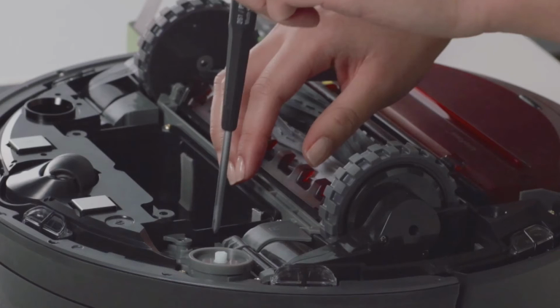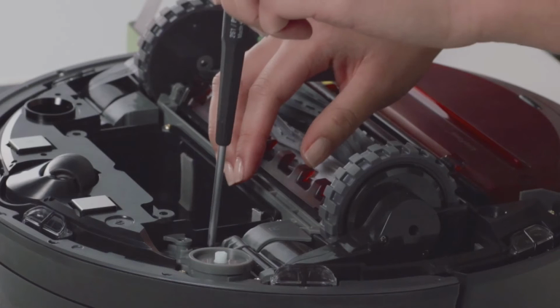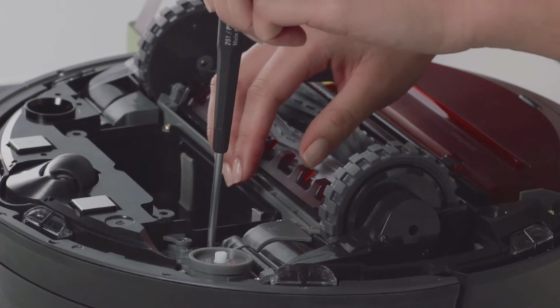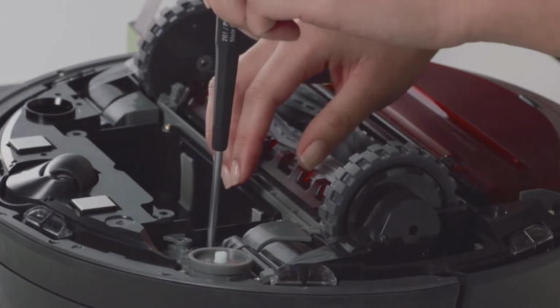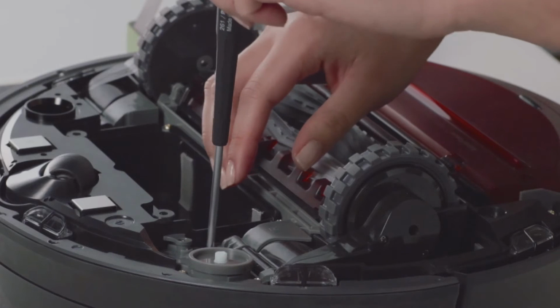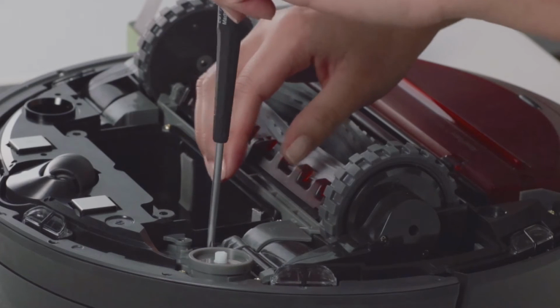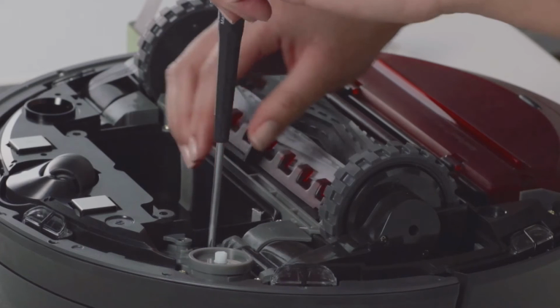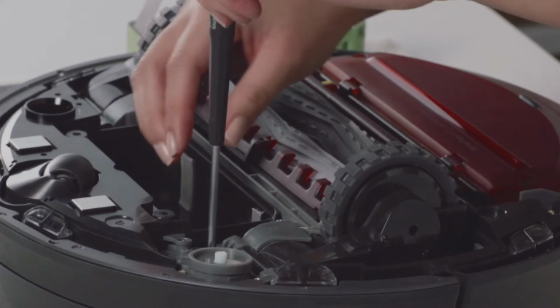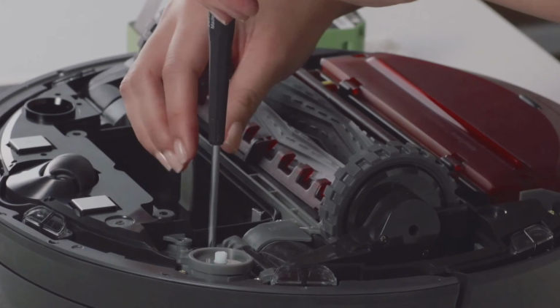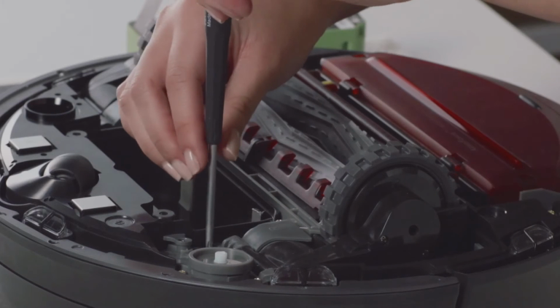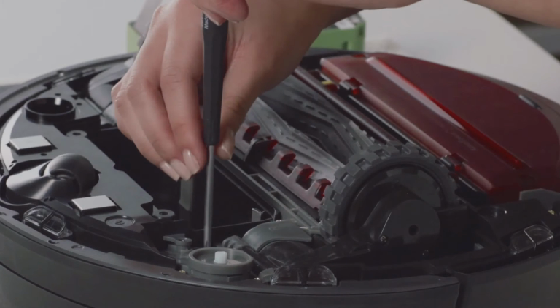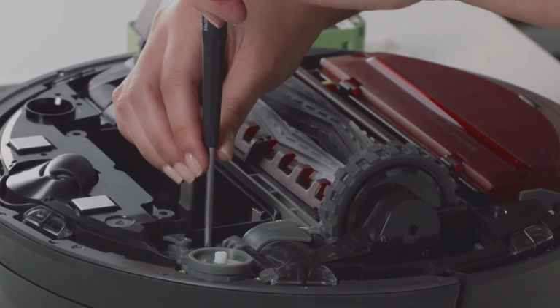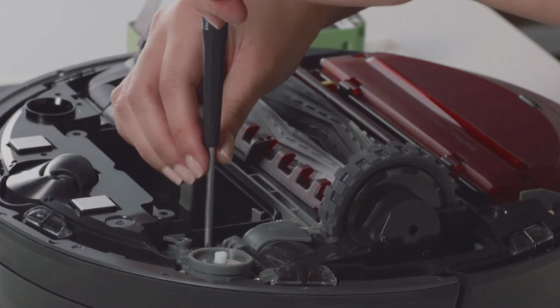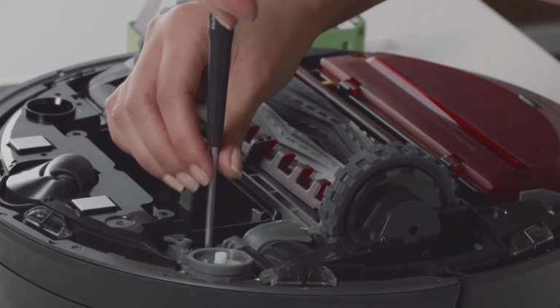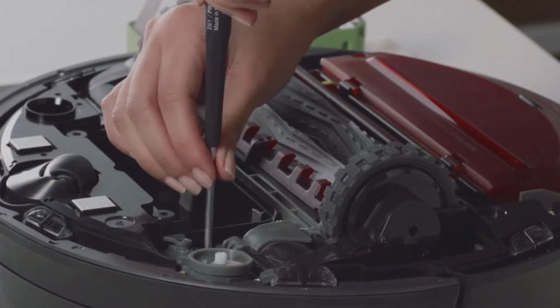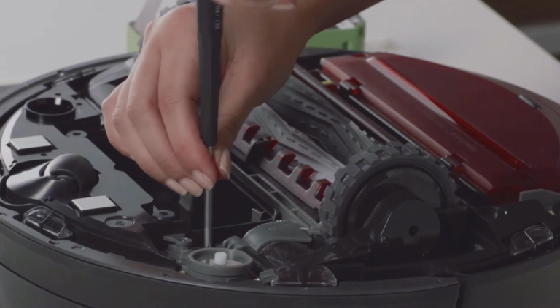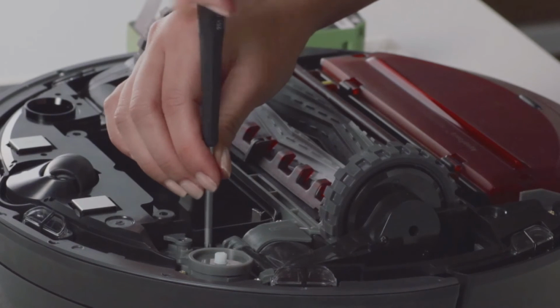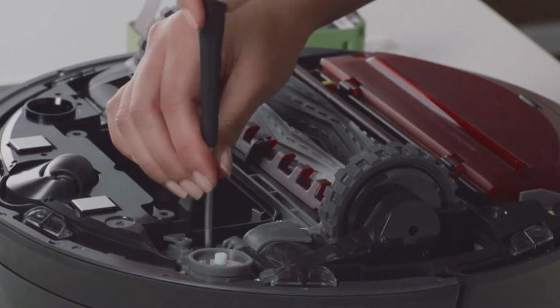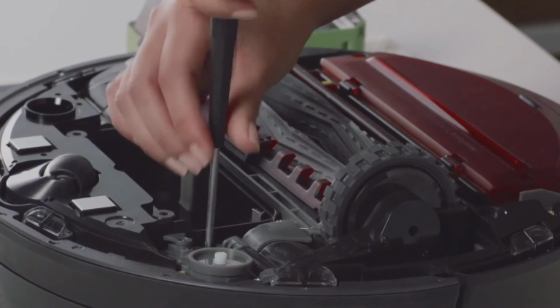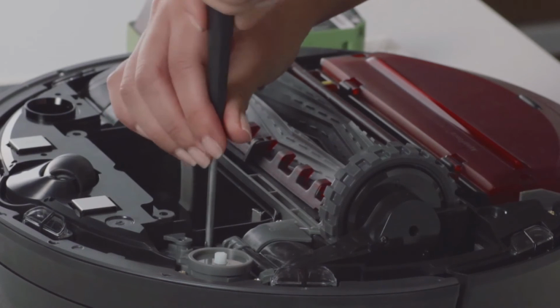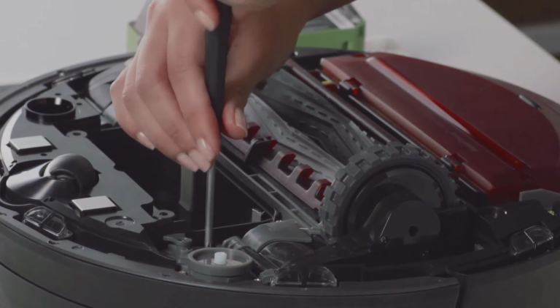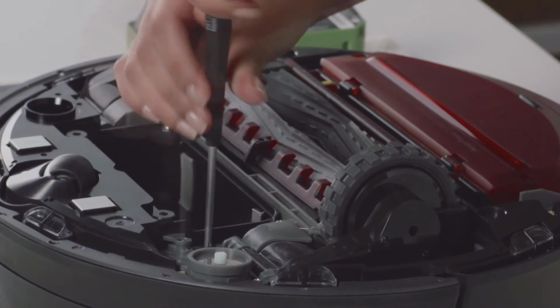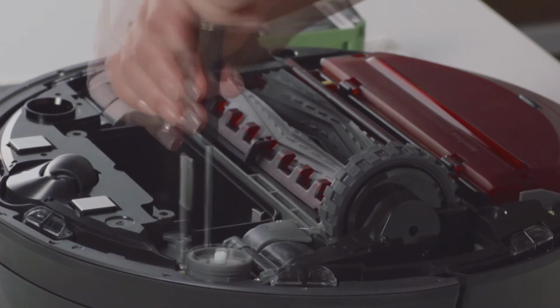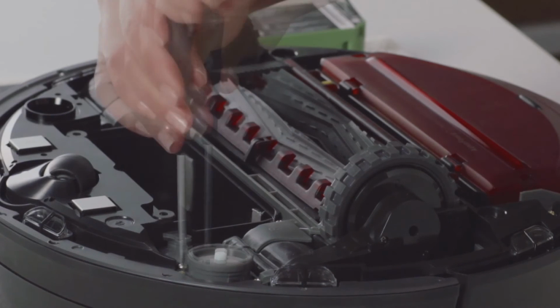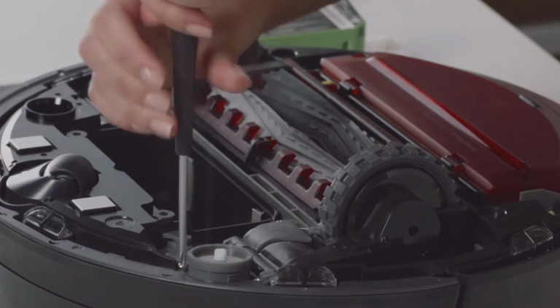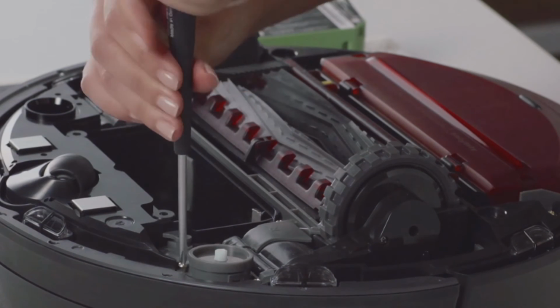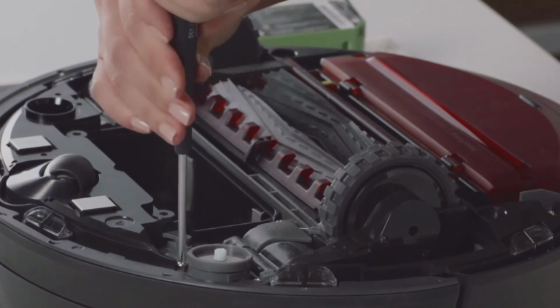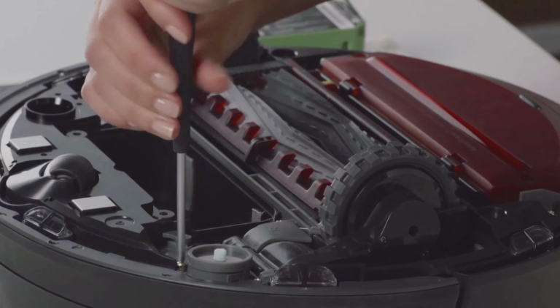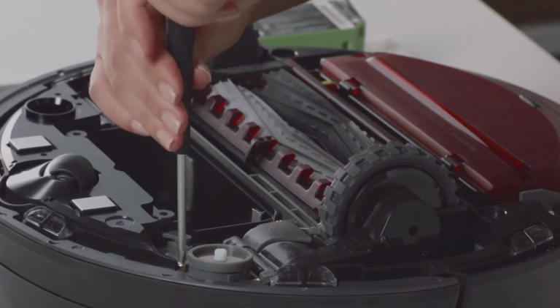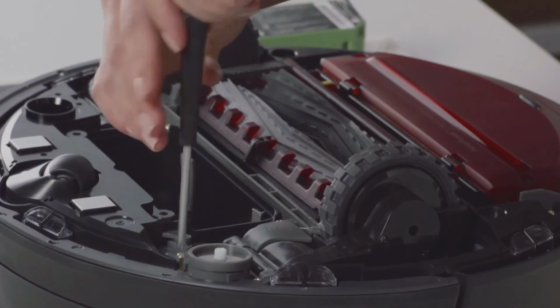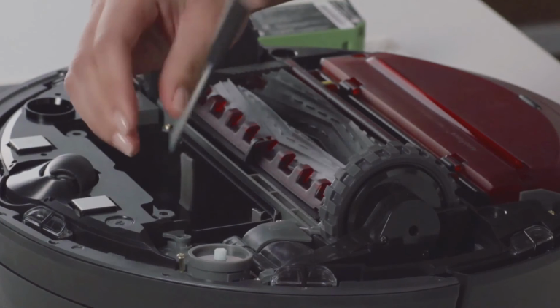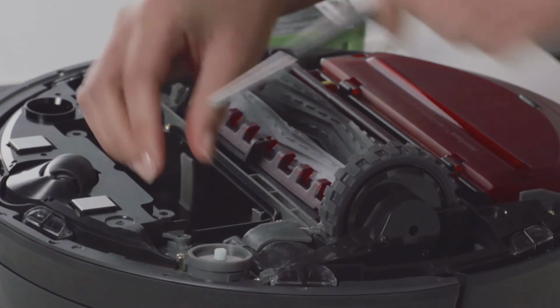Now, unscrew the two screws that hold Roomba's side brush module and remove the module.